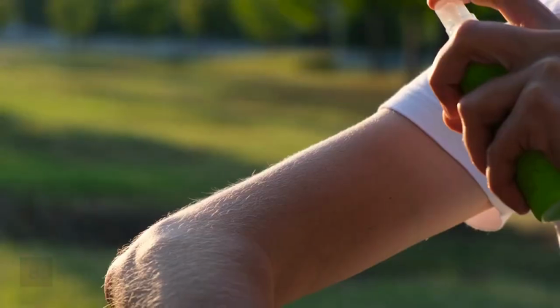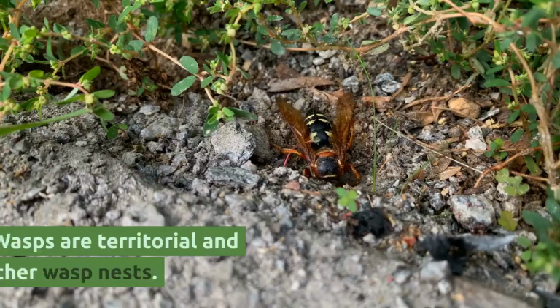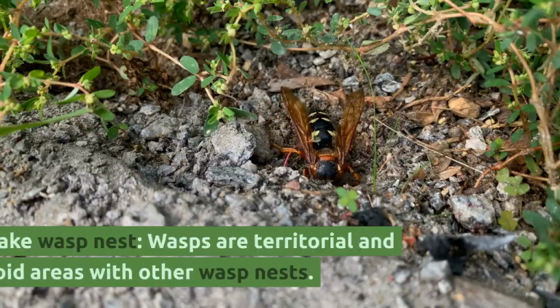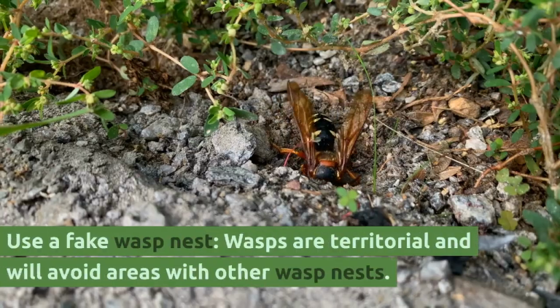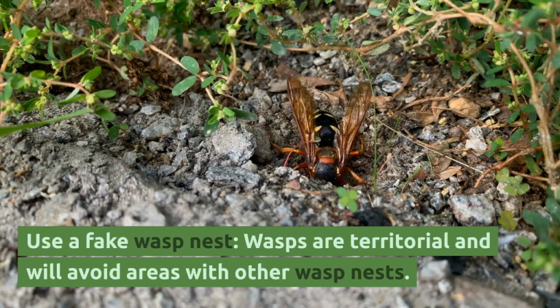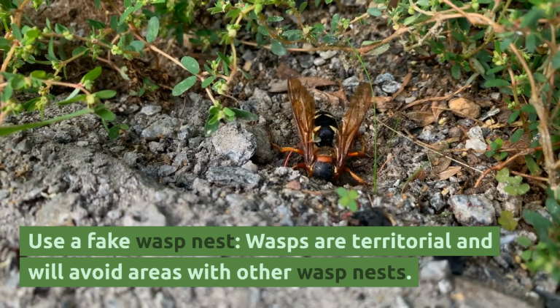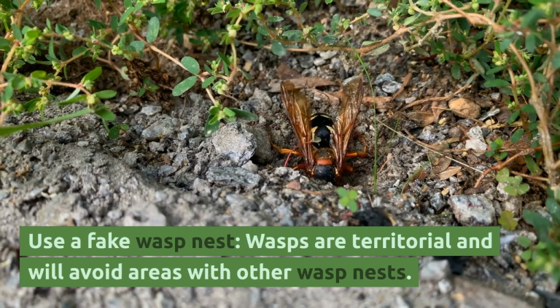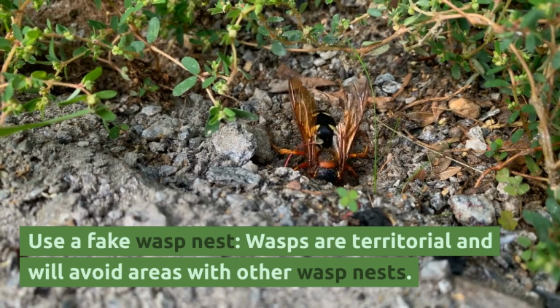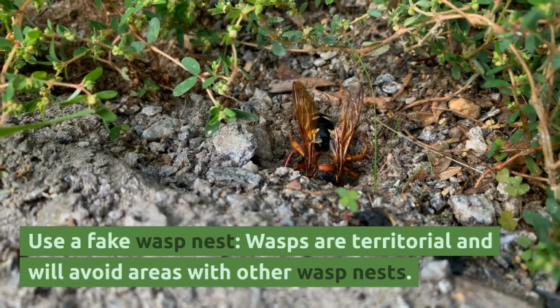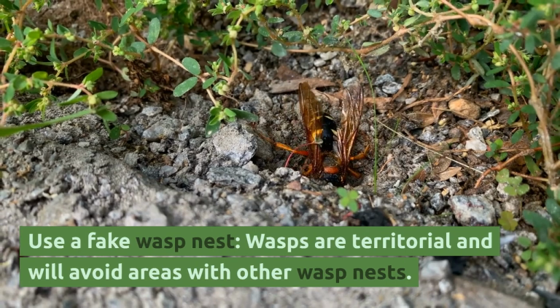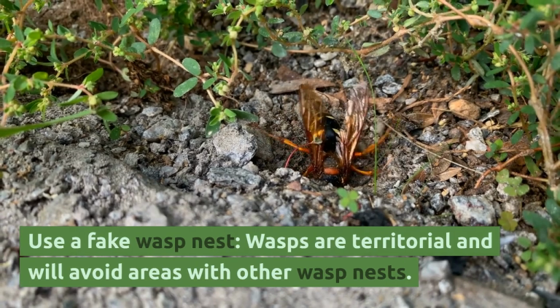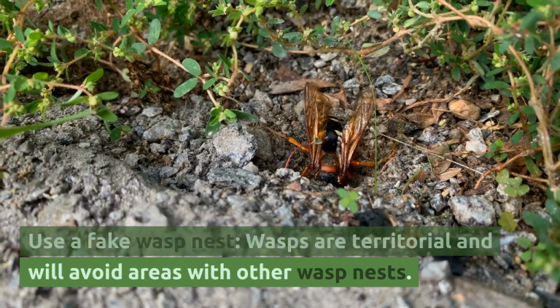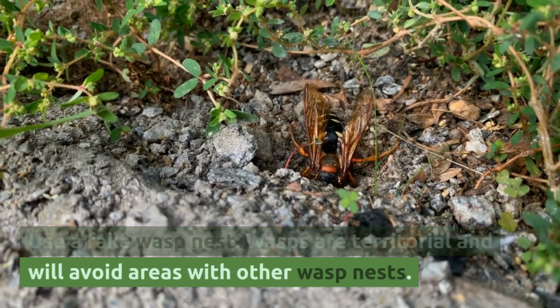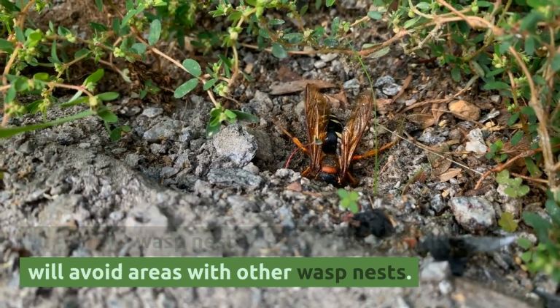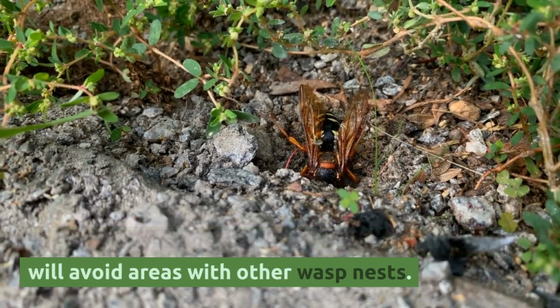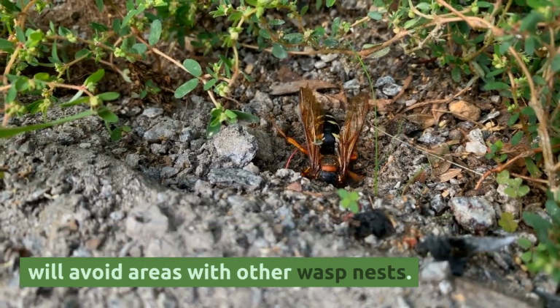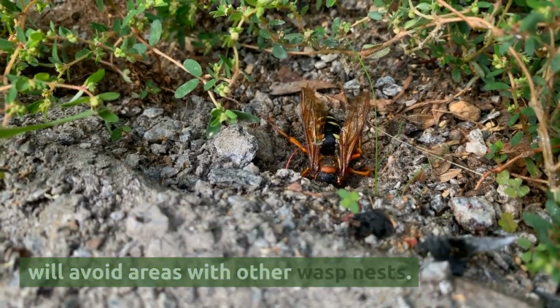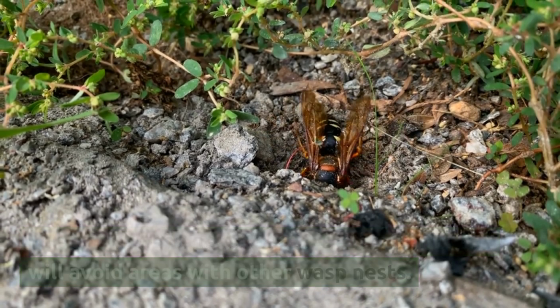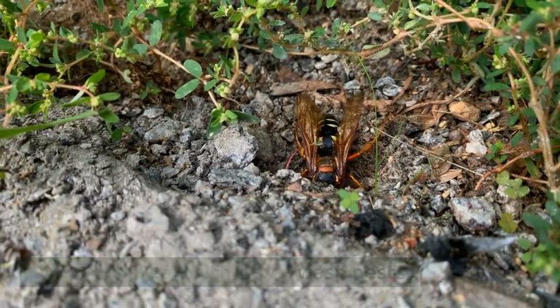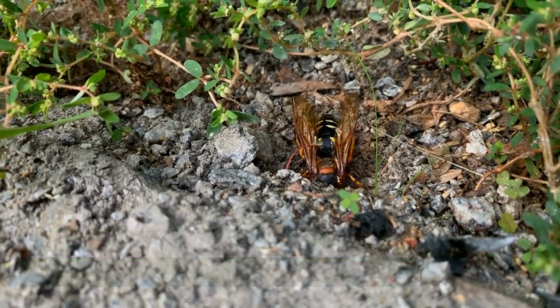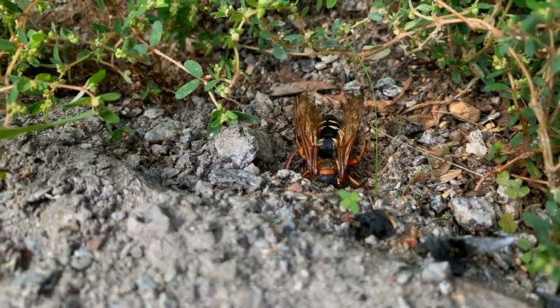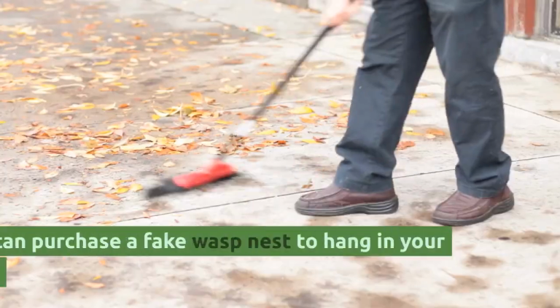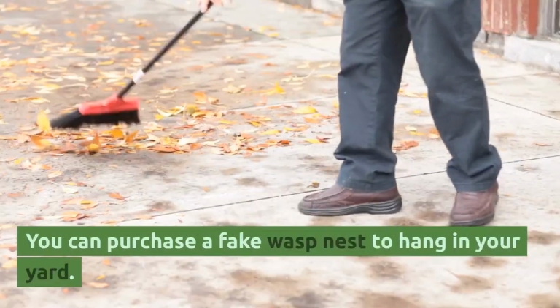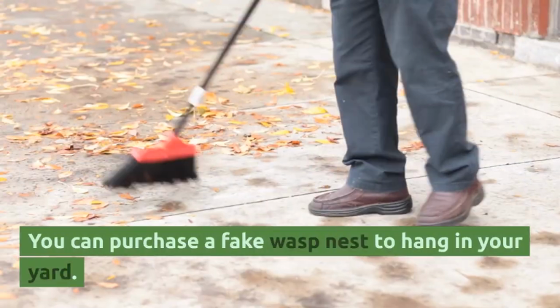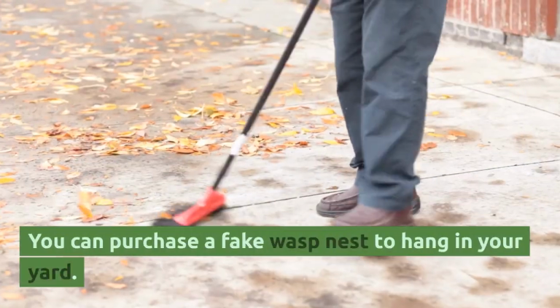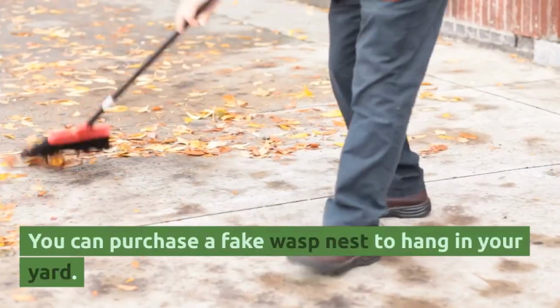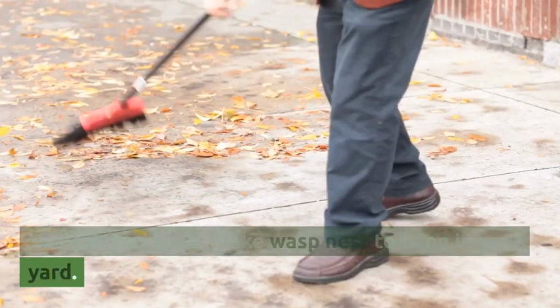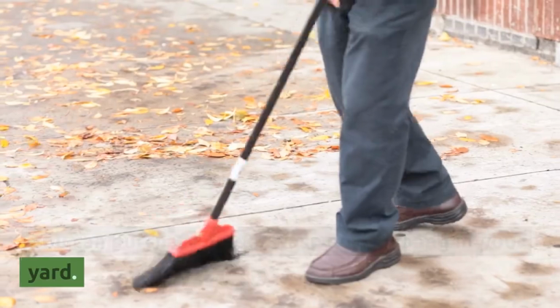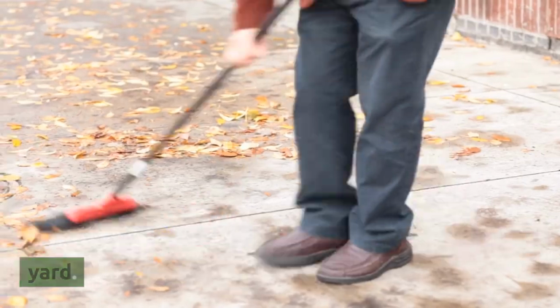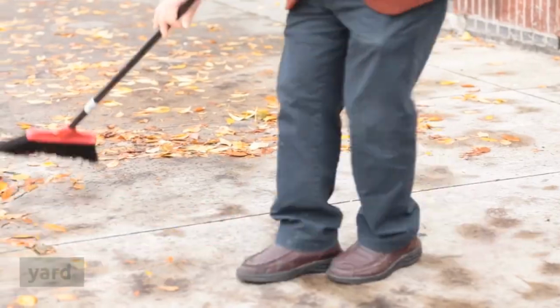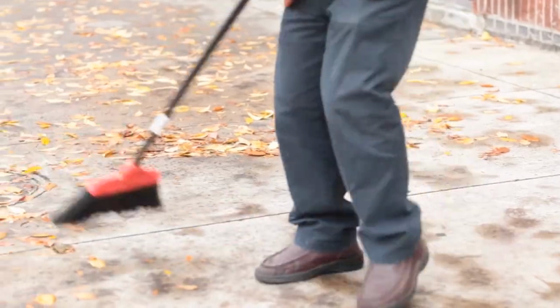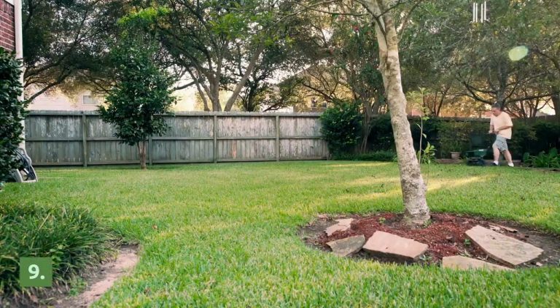Use a fake wasp nest. Wasps are territorial and will avoid areas with other wasp nests. You can purchase a fake wasp nest to hang in your yard.